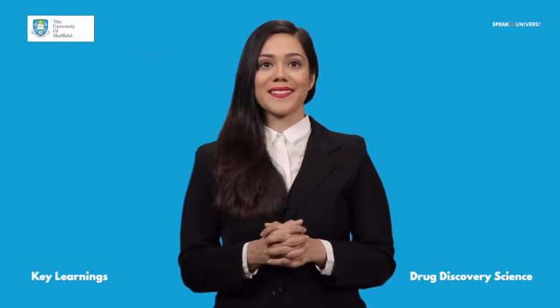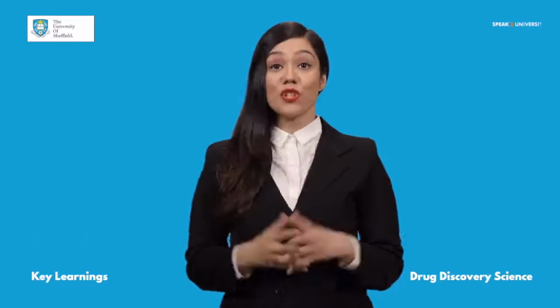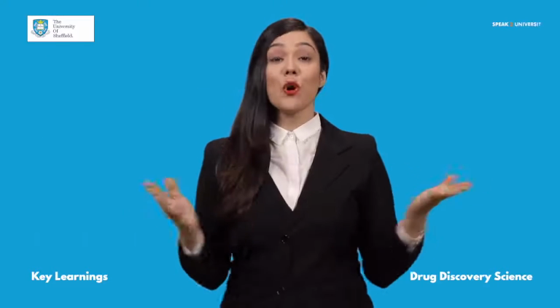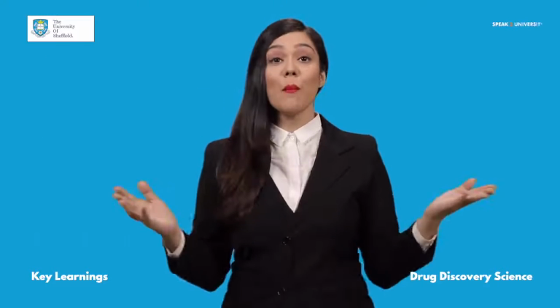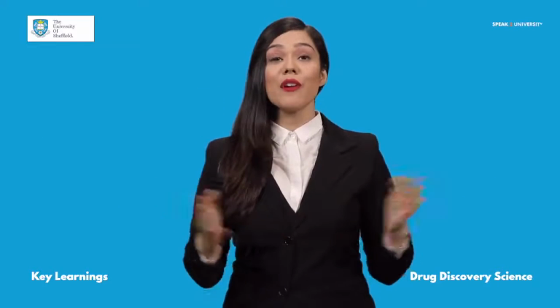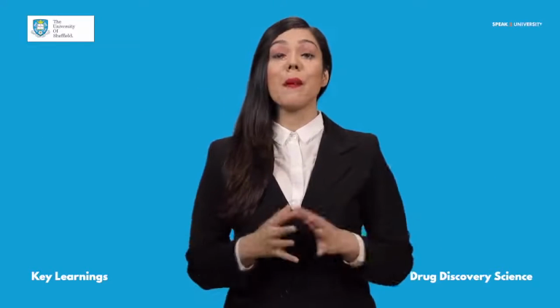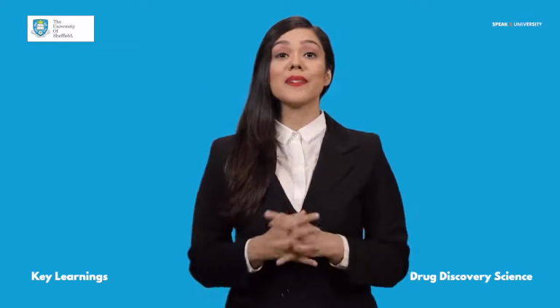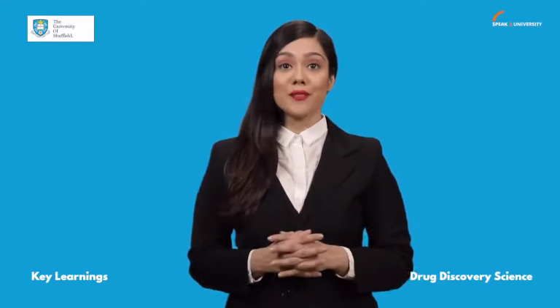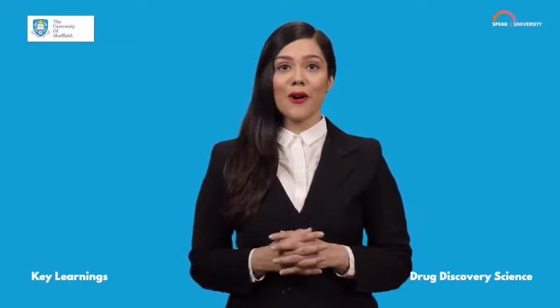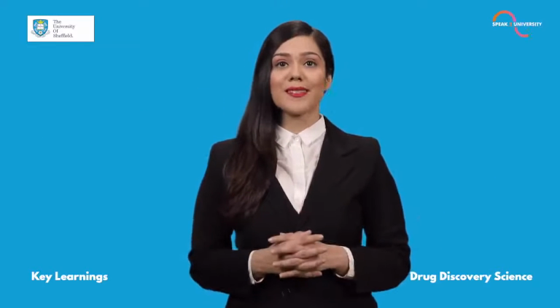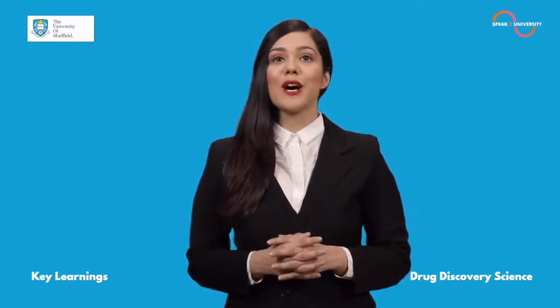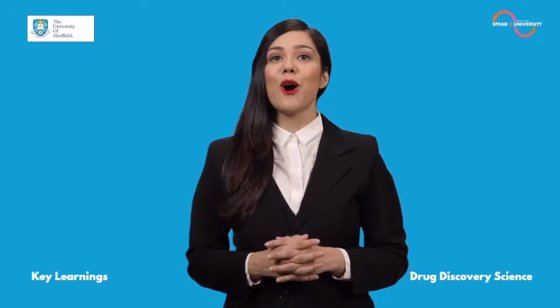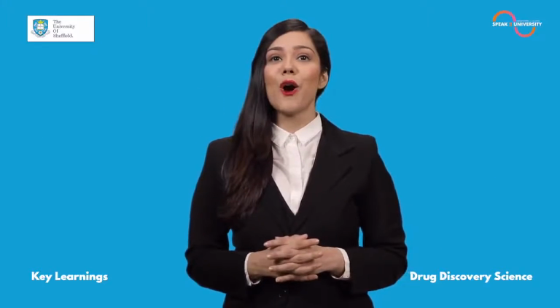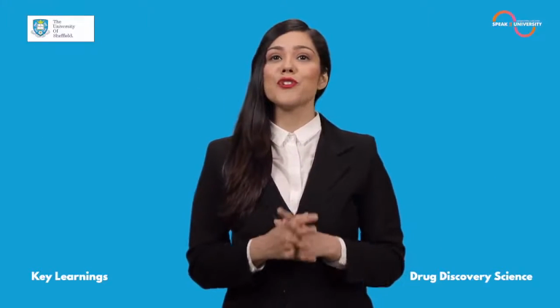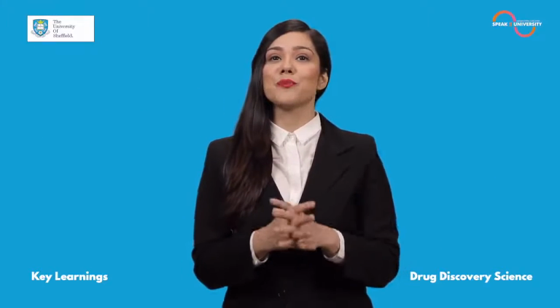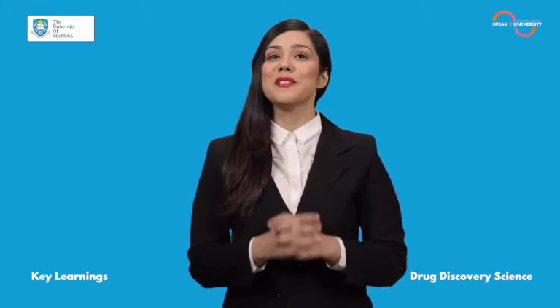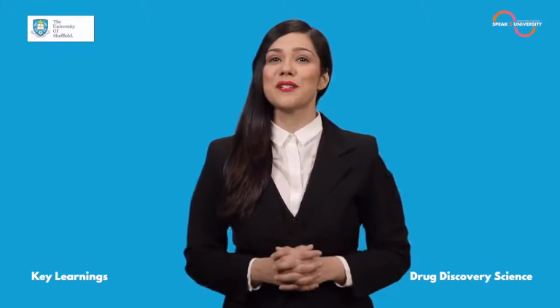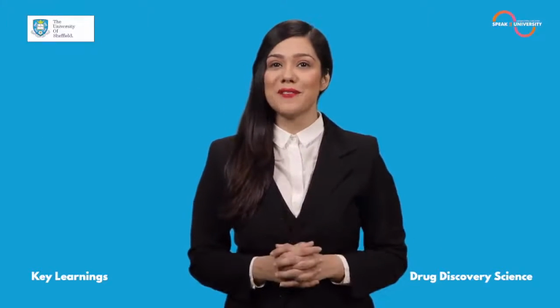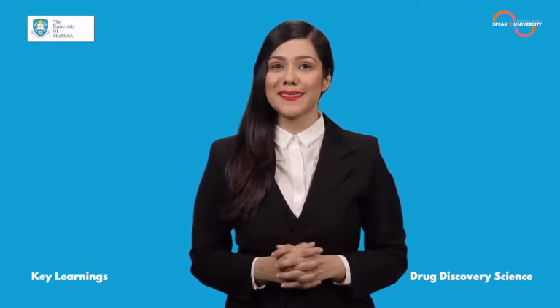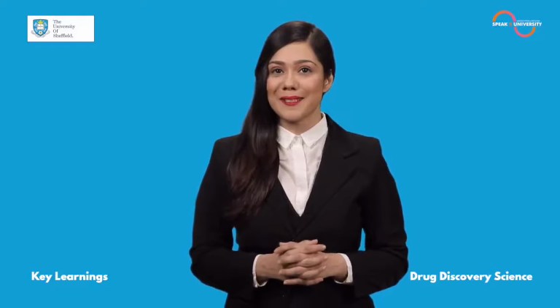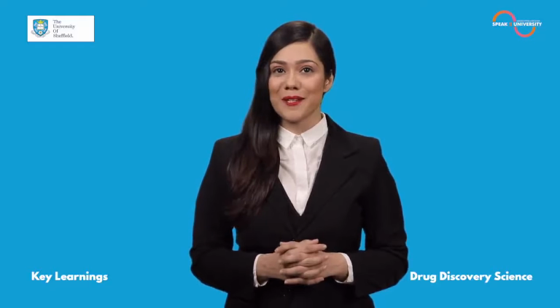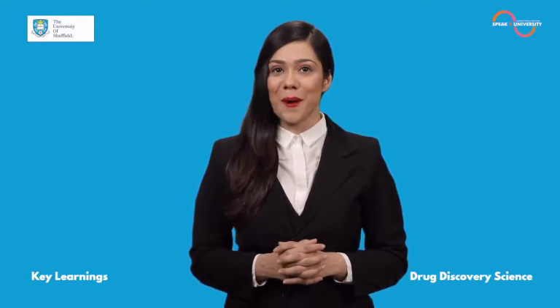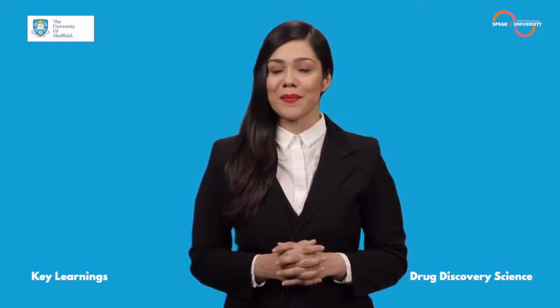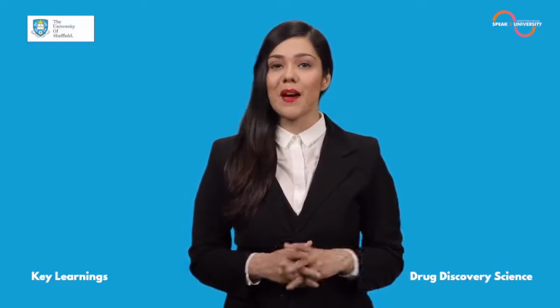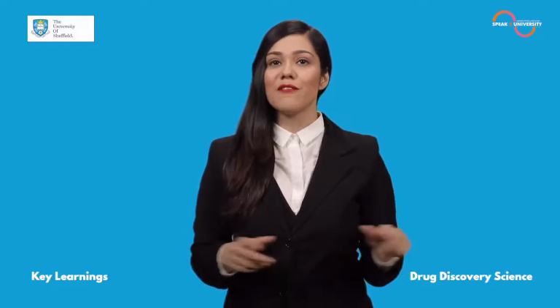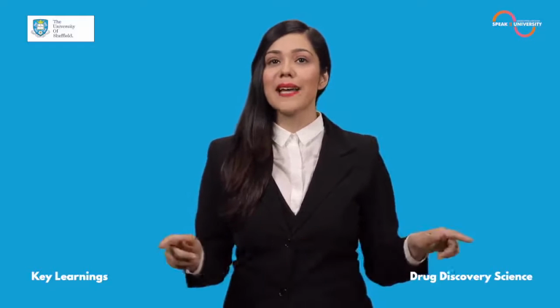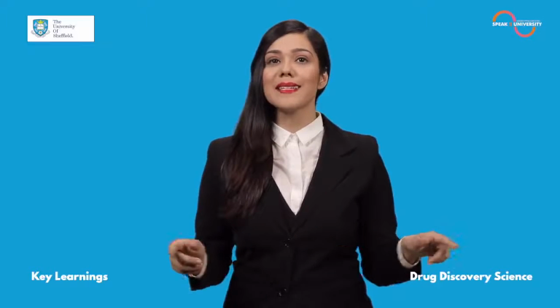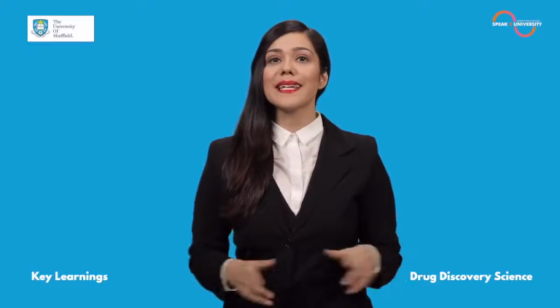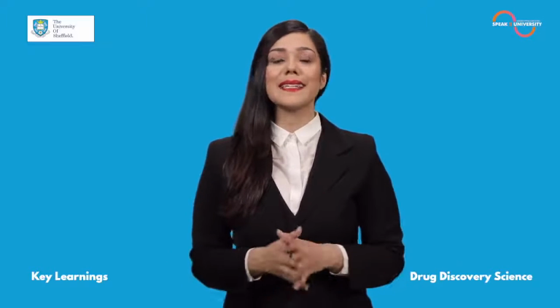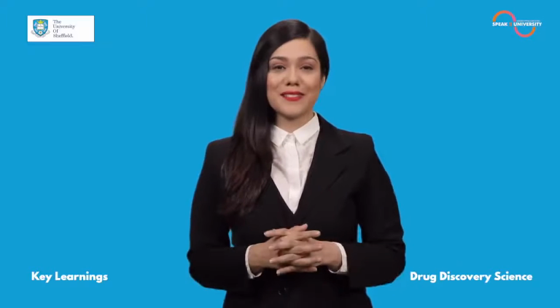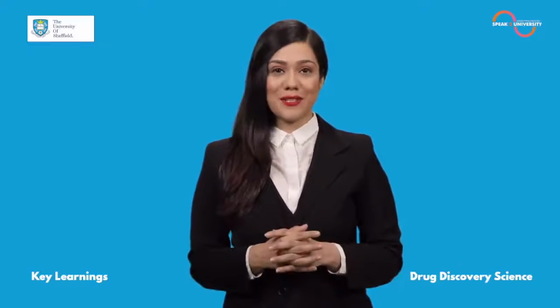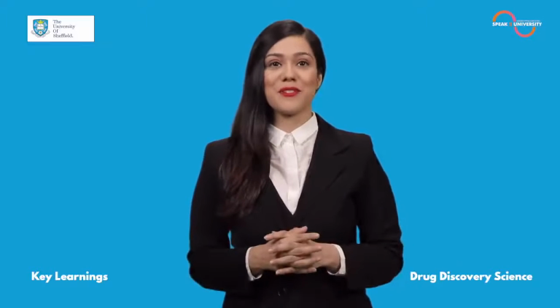To know more about this course, log on to speaktouniversity.com. Find the link in the description.